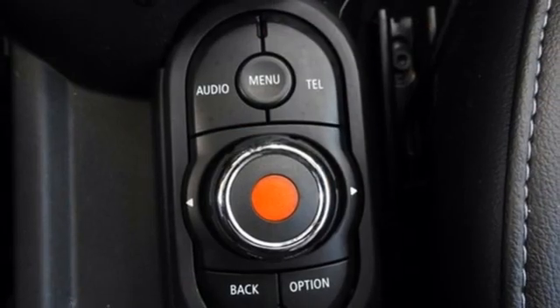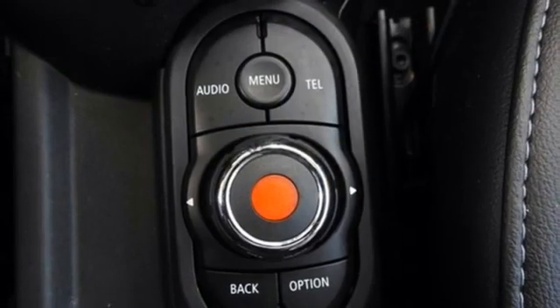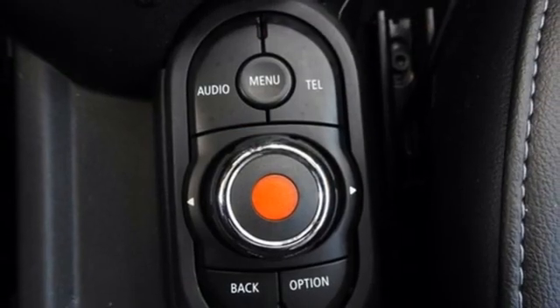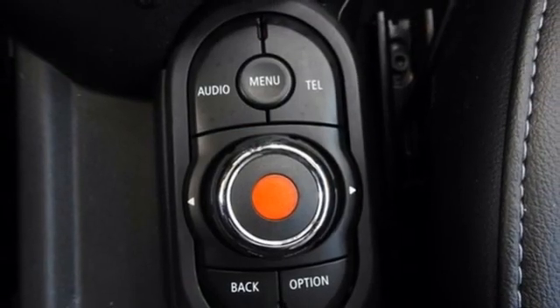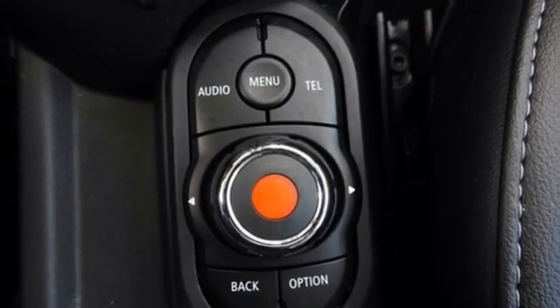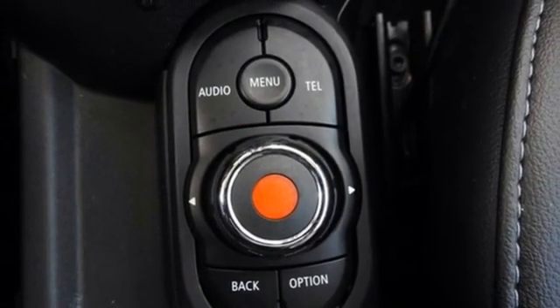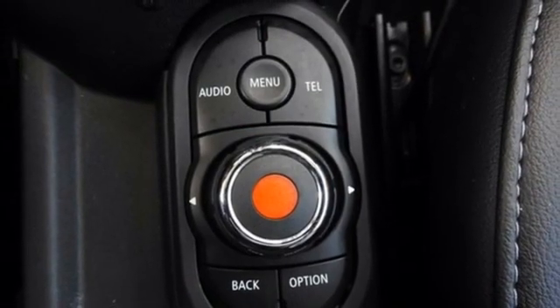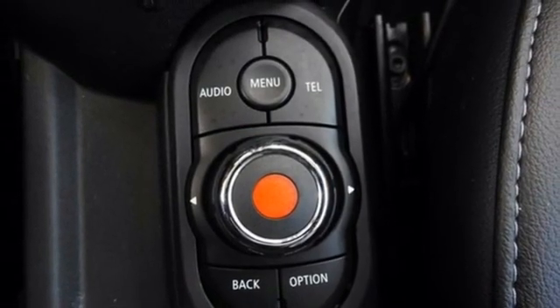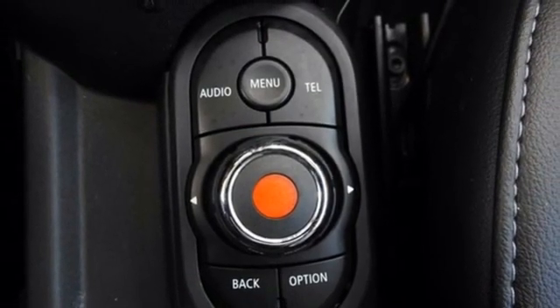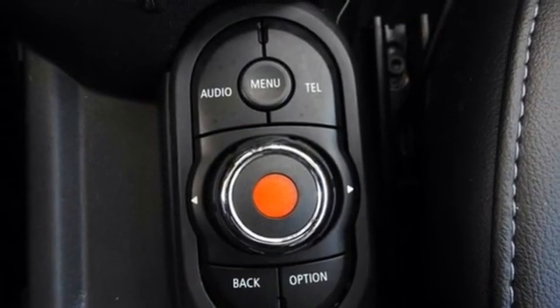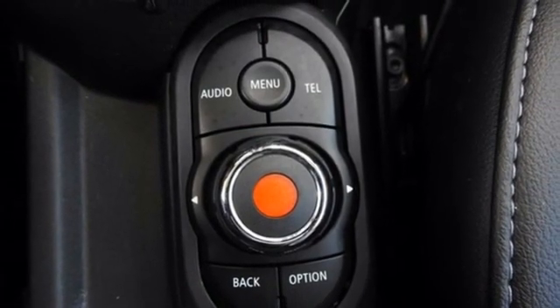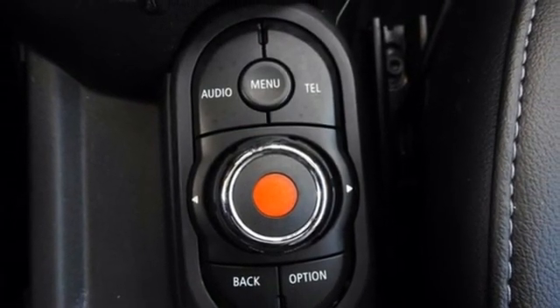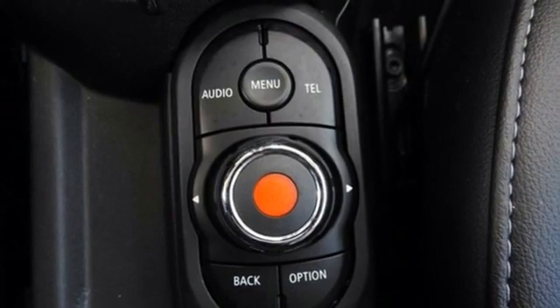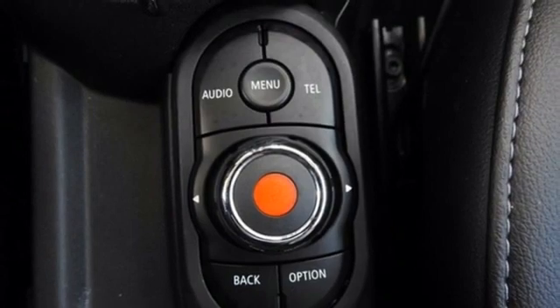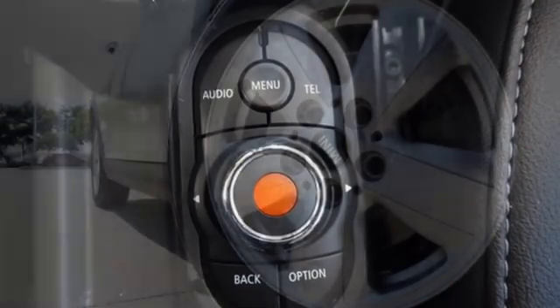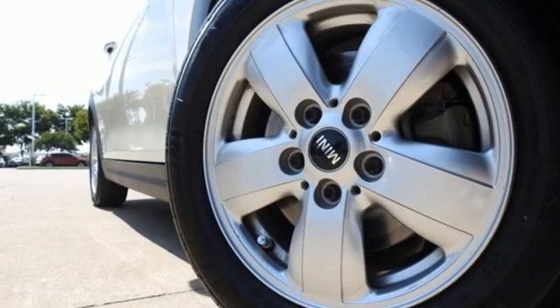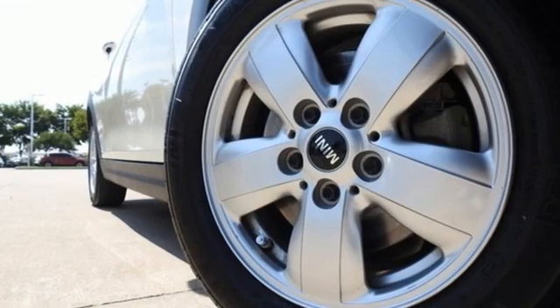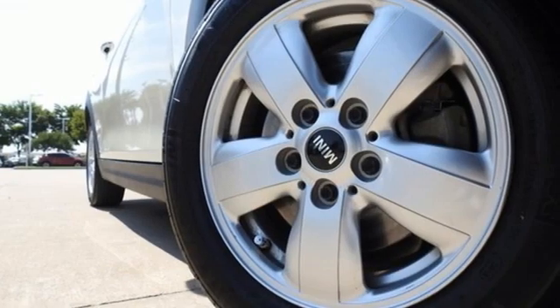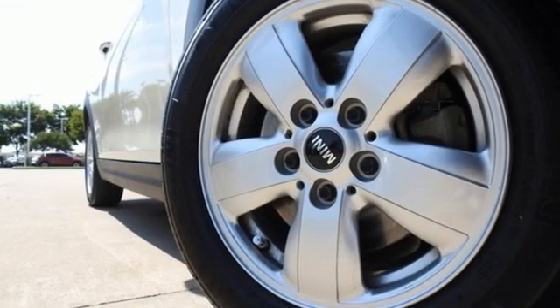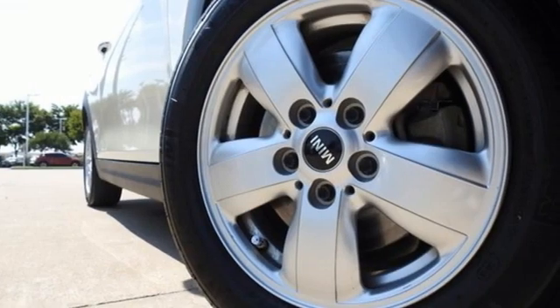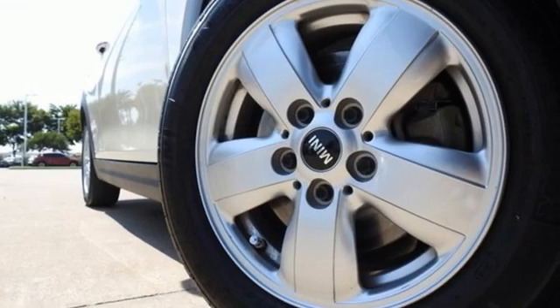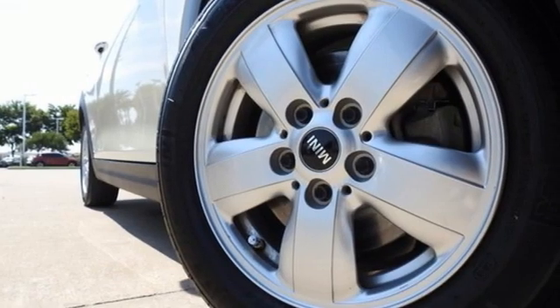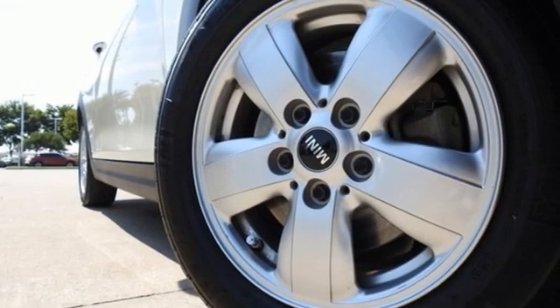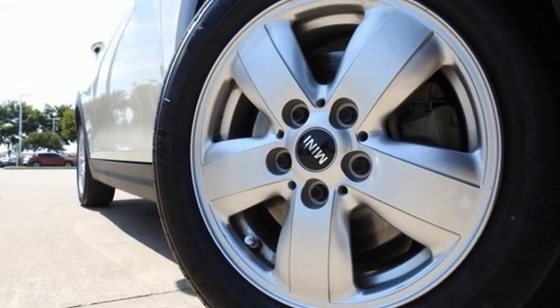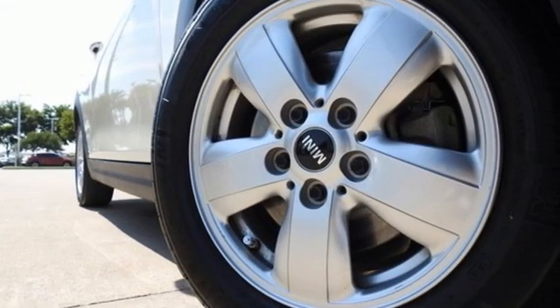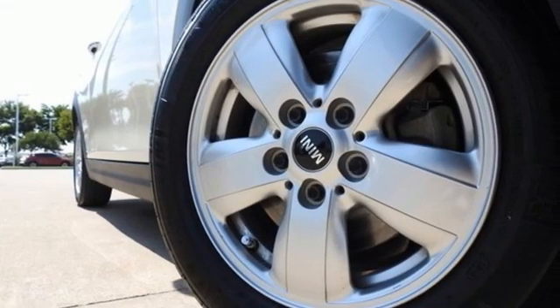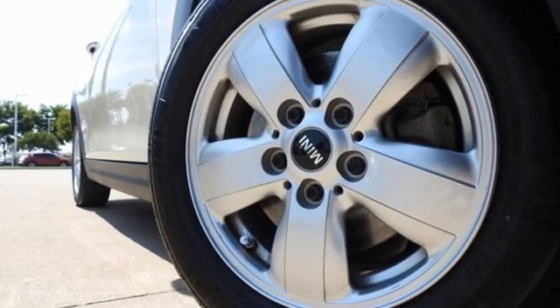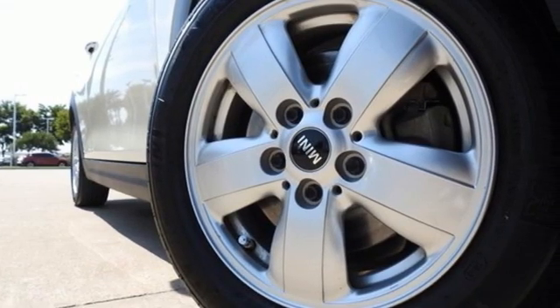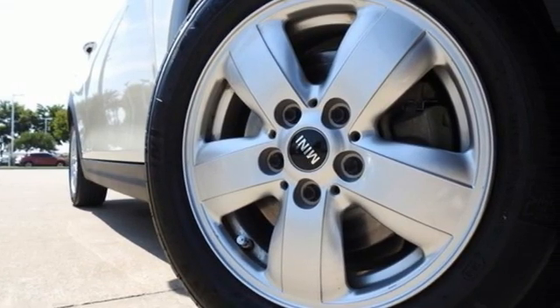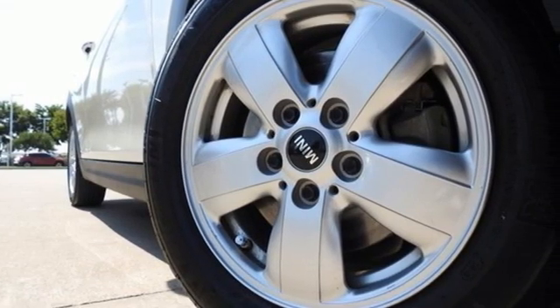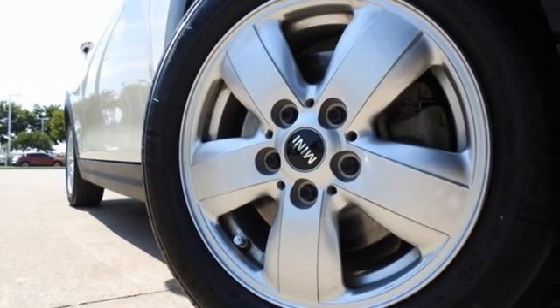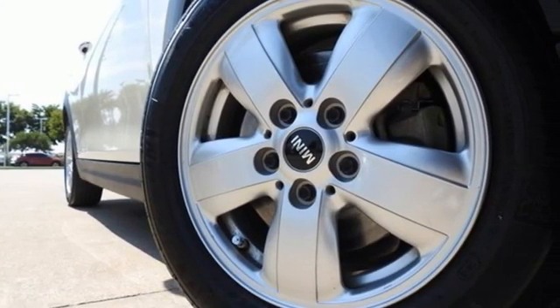They say a journey of a thousand miles begins with one step. In this case, it begins with a test drive. Start your next adventure today.